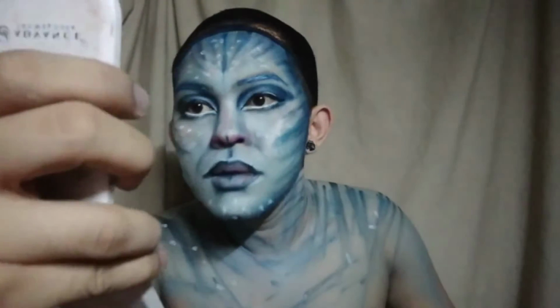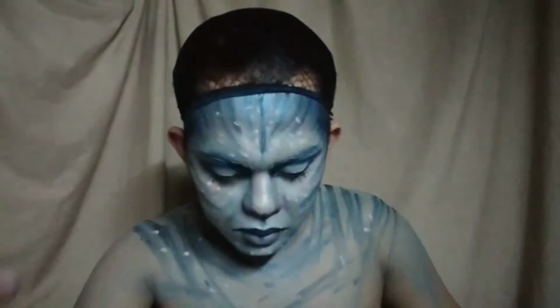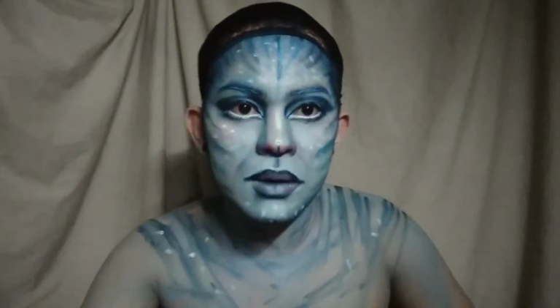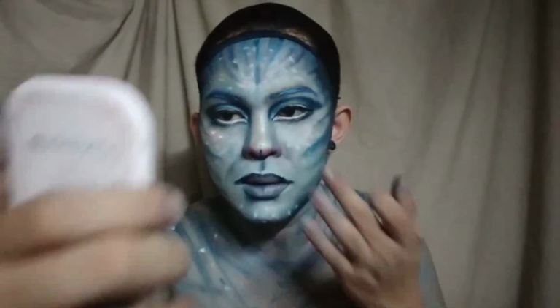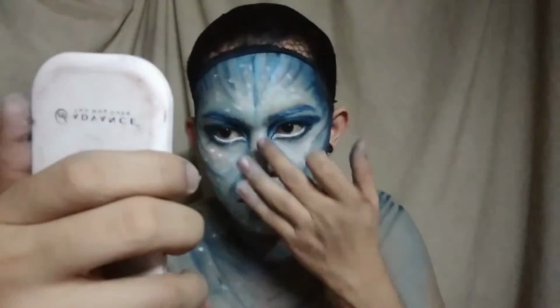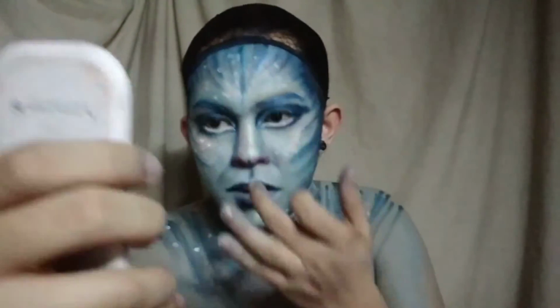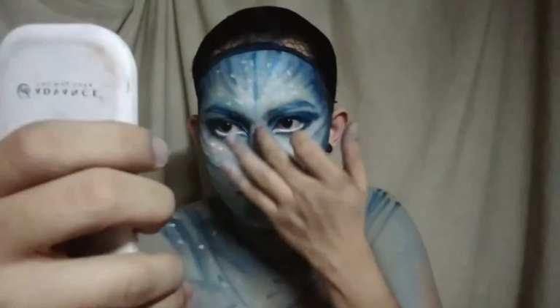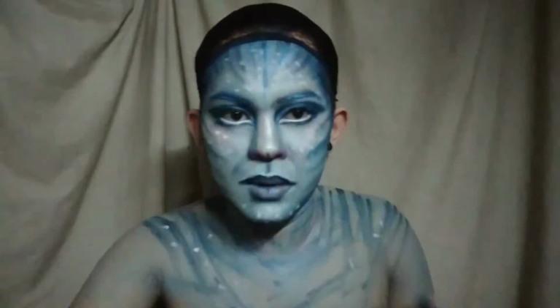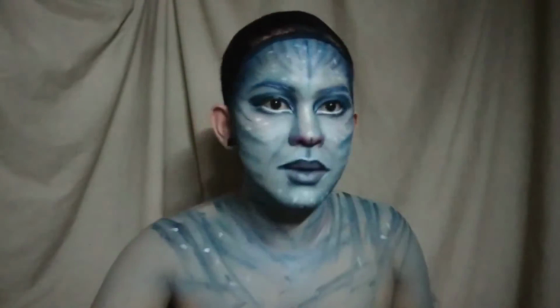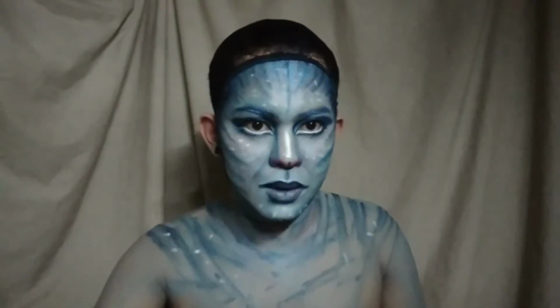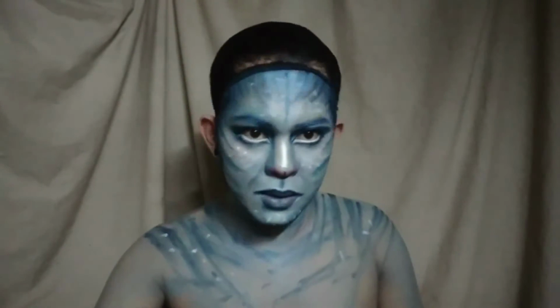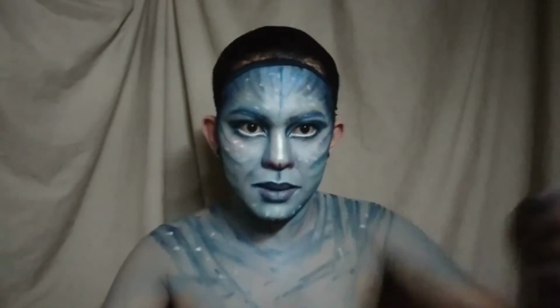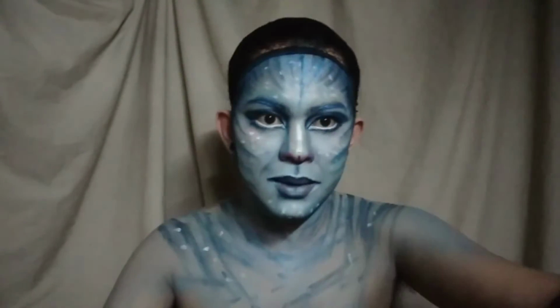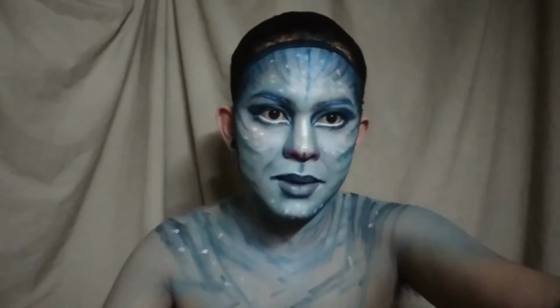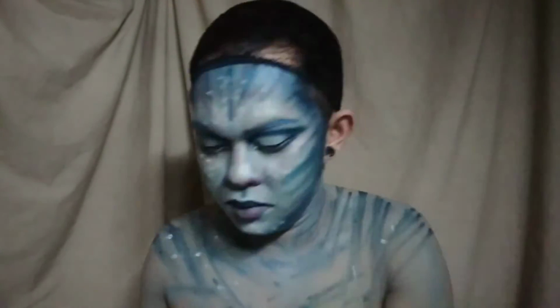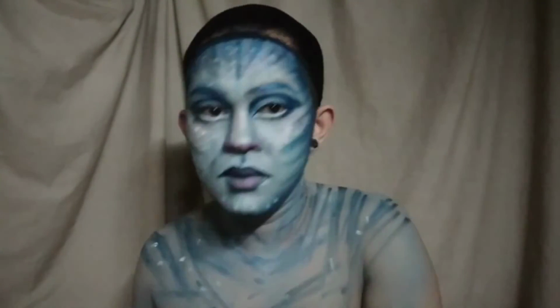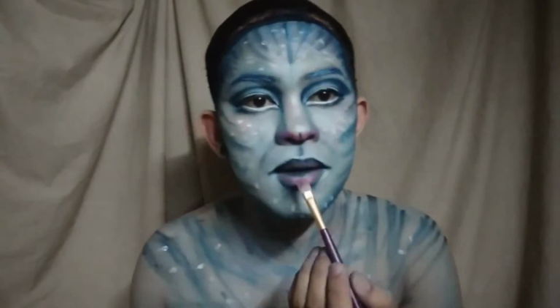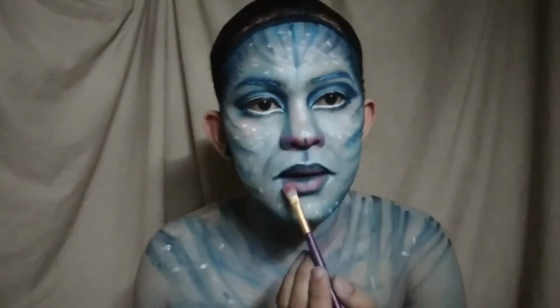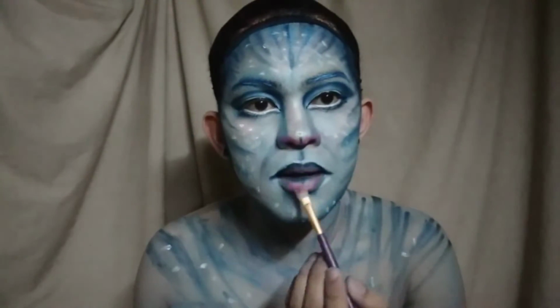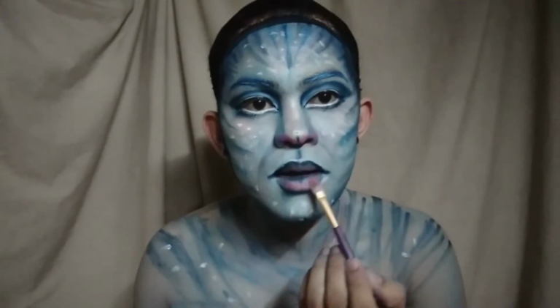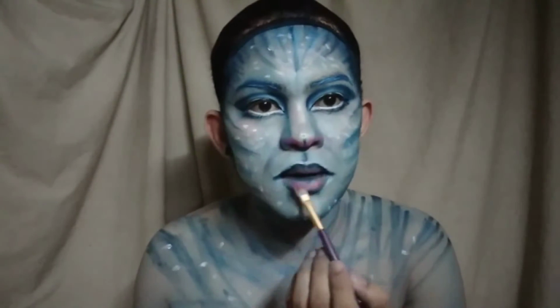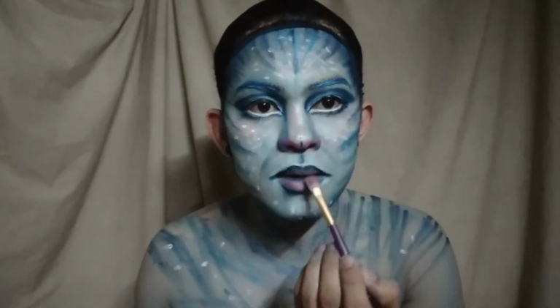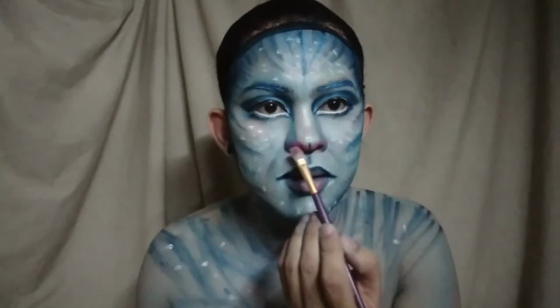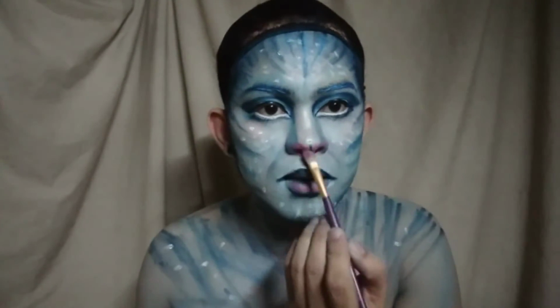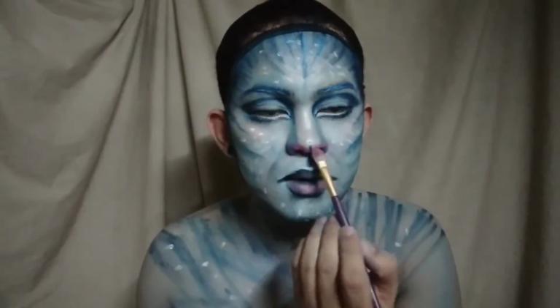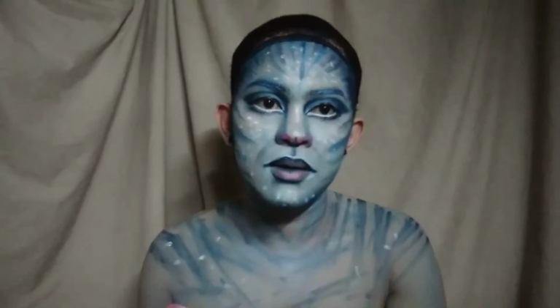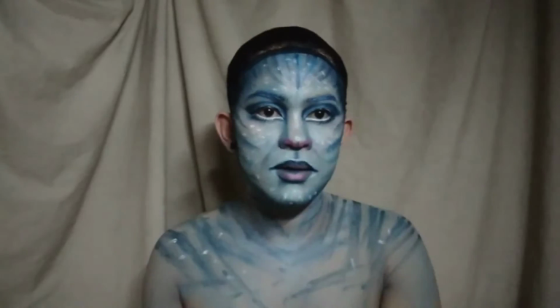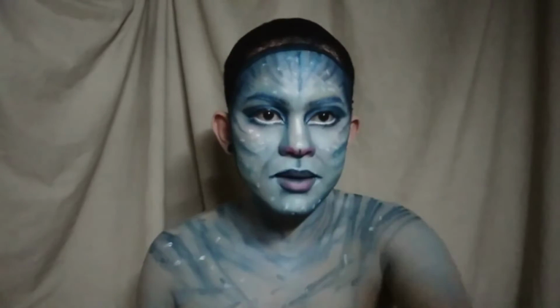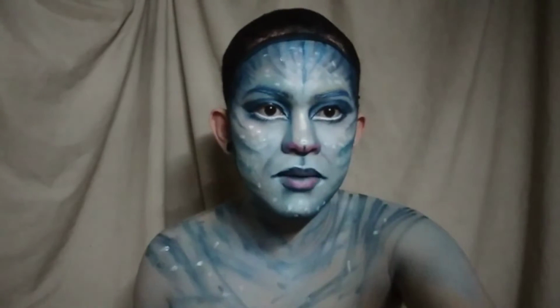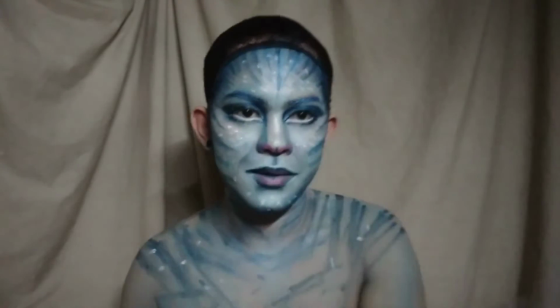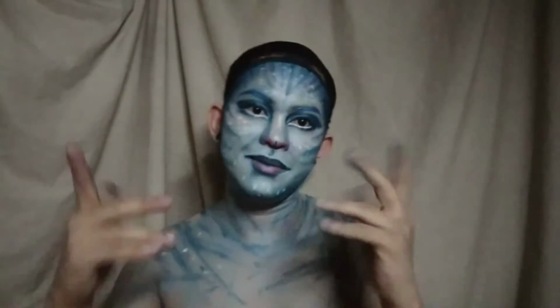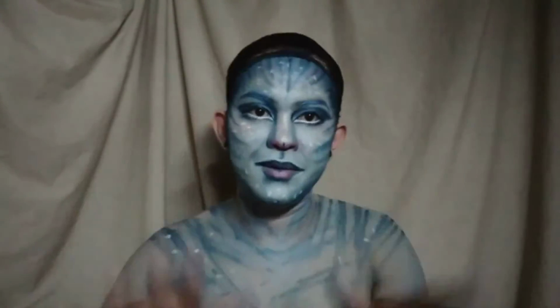And to complete the look, isusuot na natin ang ating pangmatagalang wig at bonkak wigs.